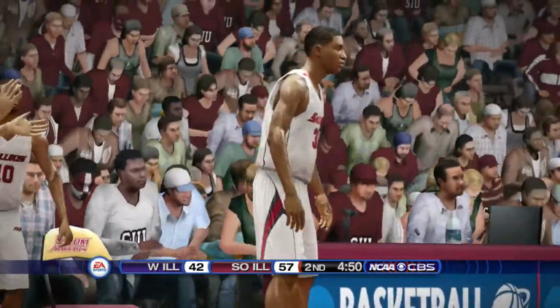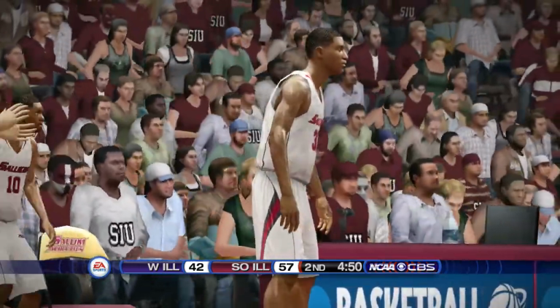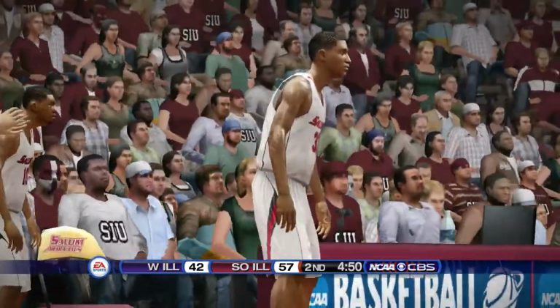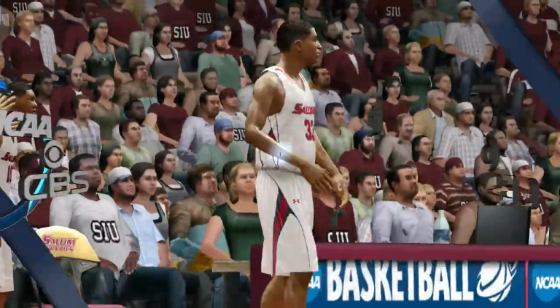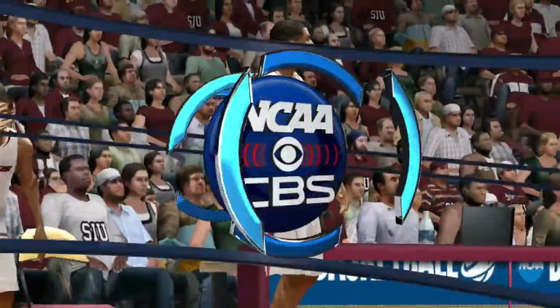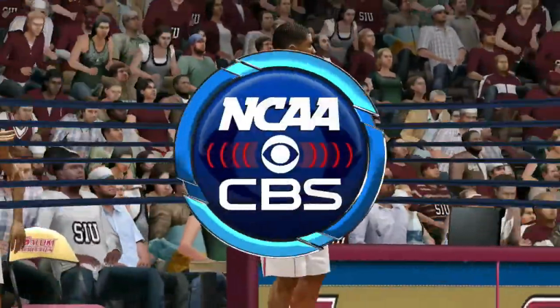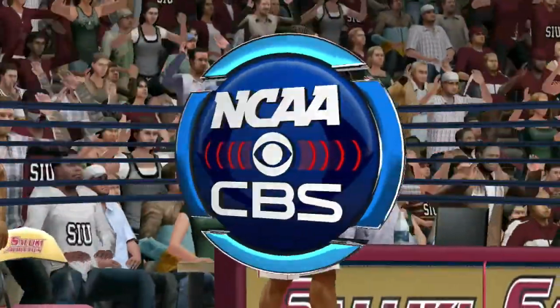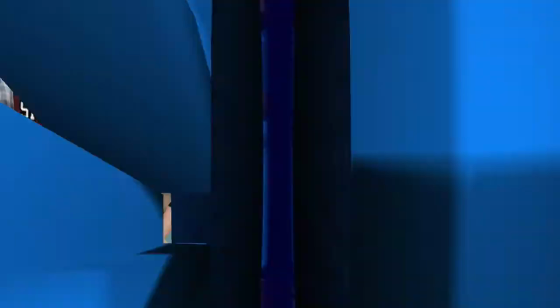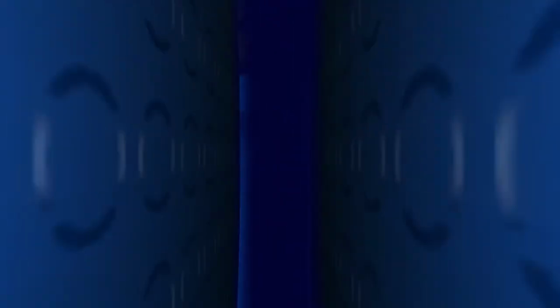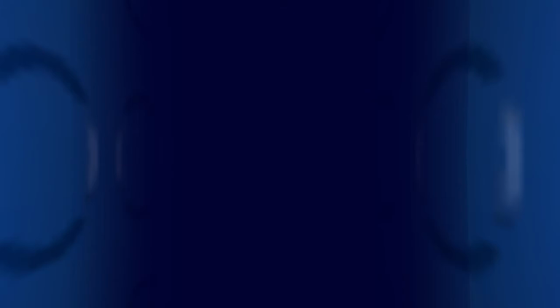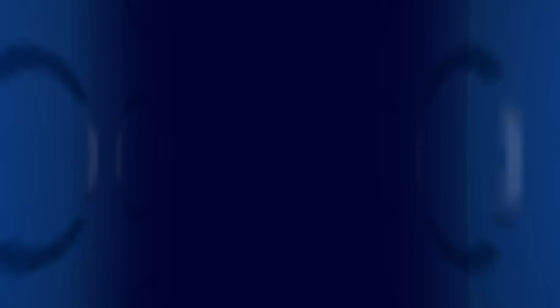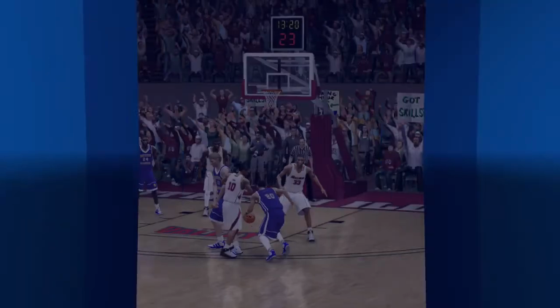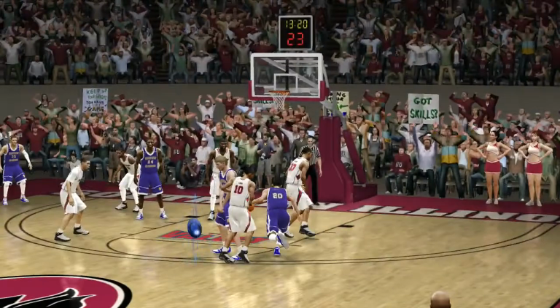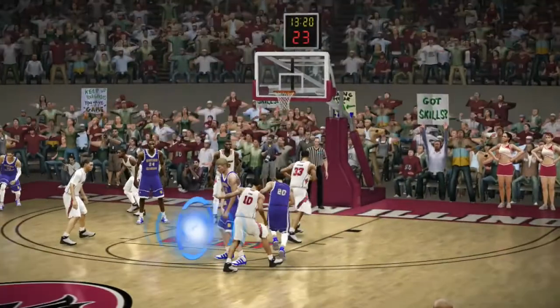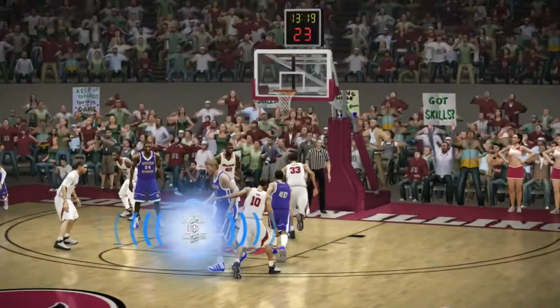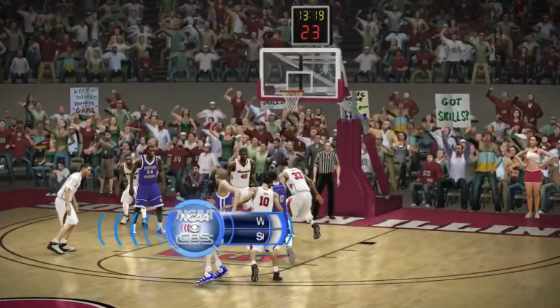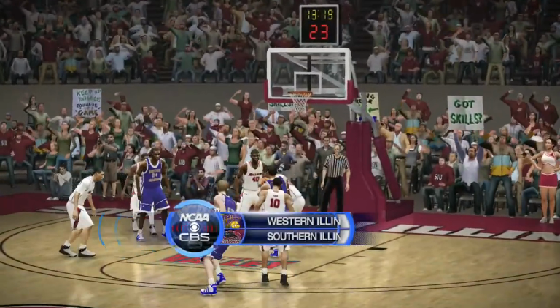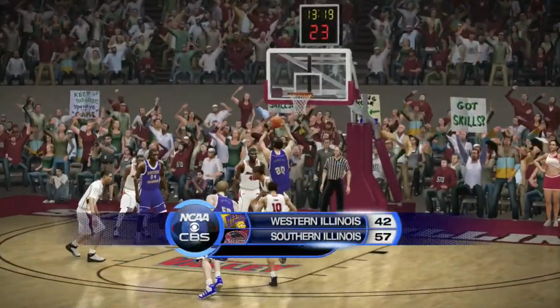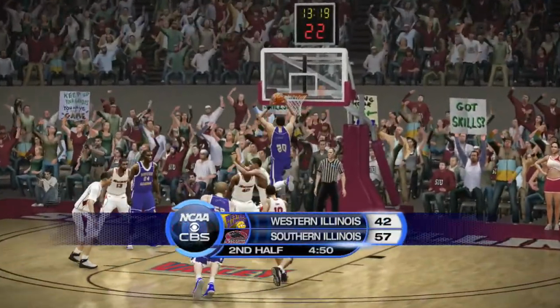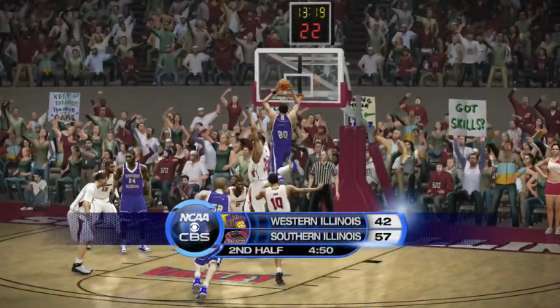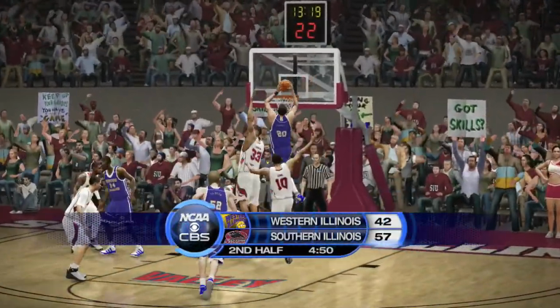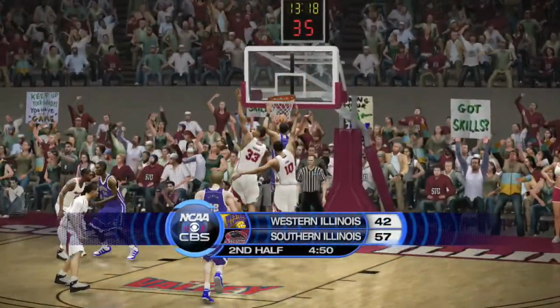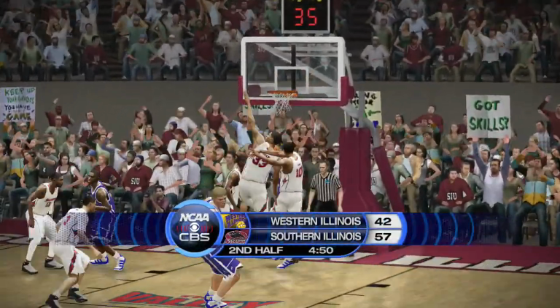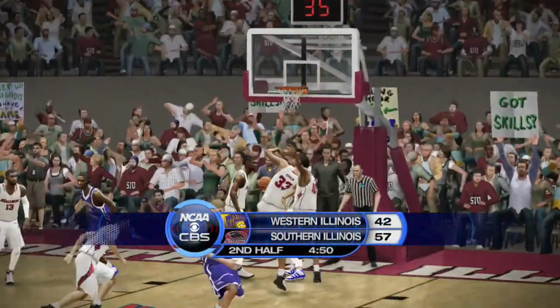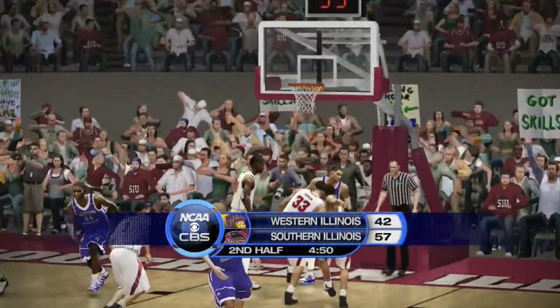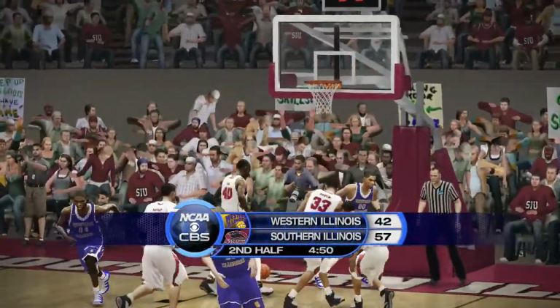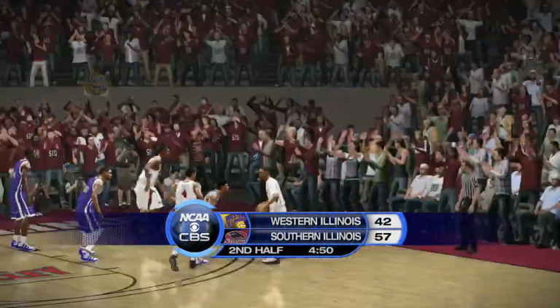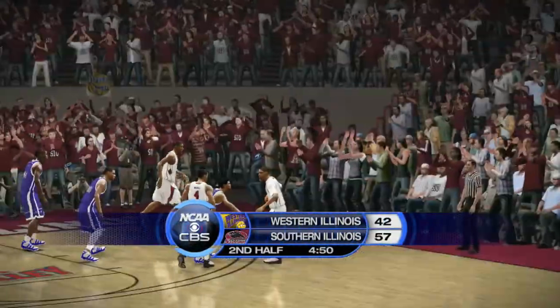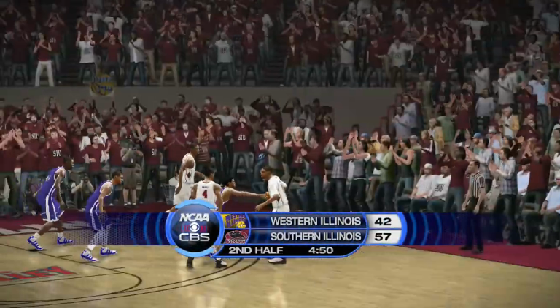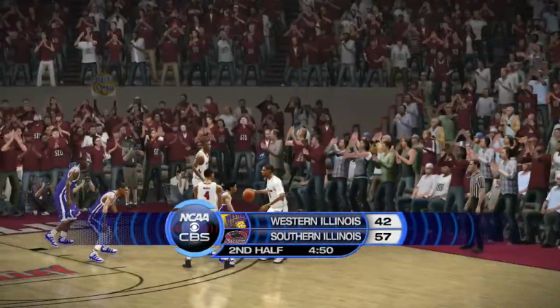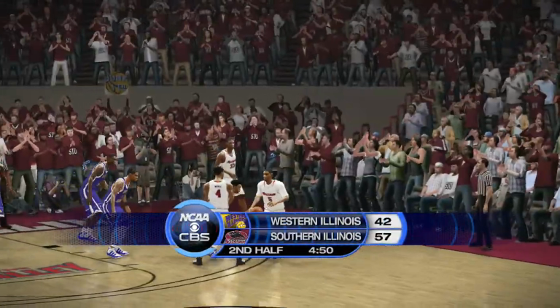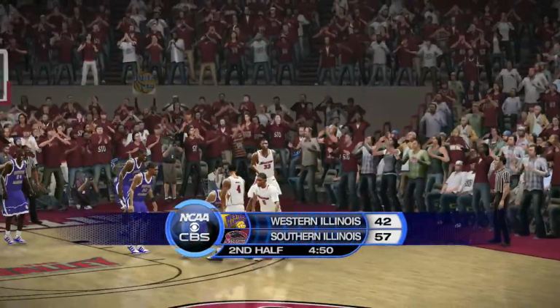Time out on the floor. CBS Sports coverage of NCAA Basketball will continue after this.